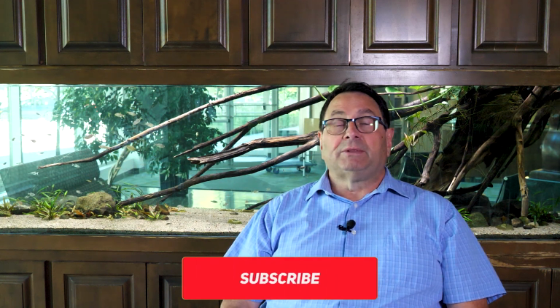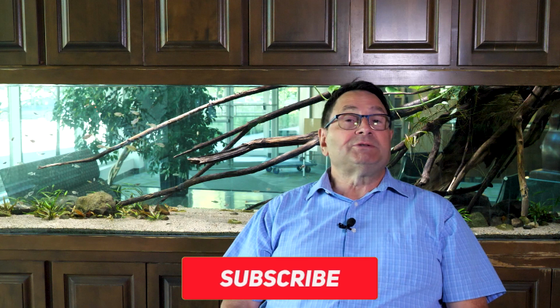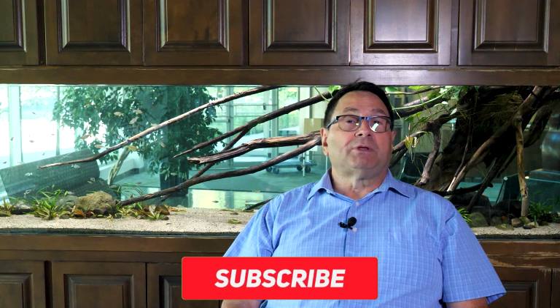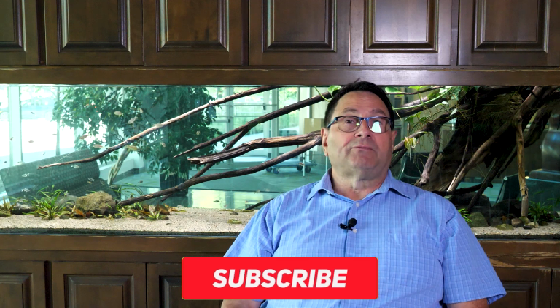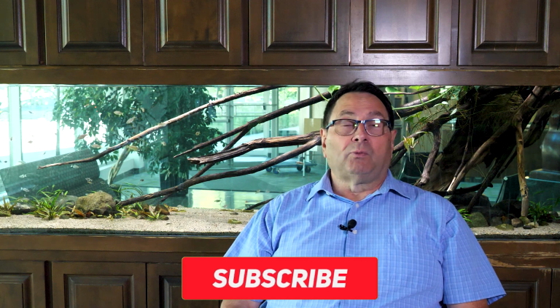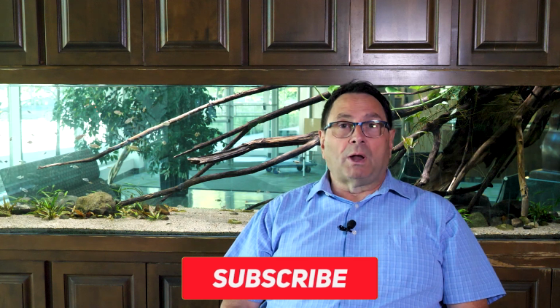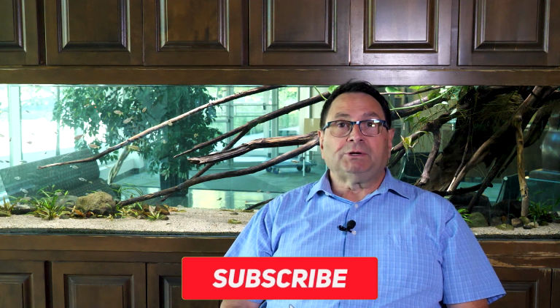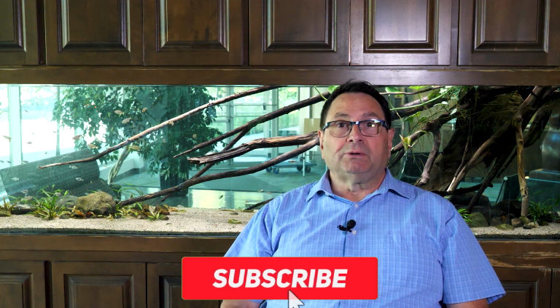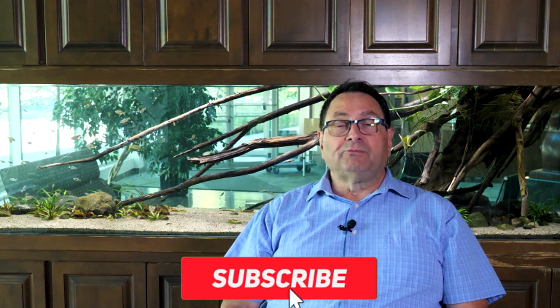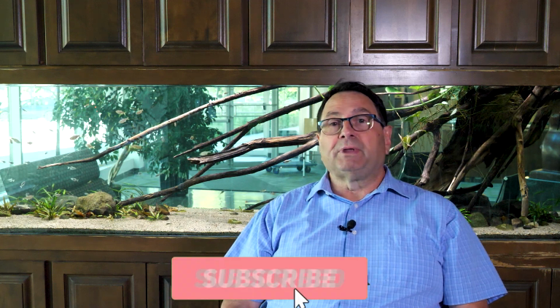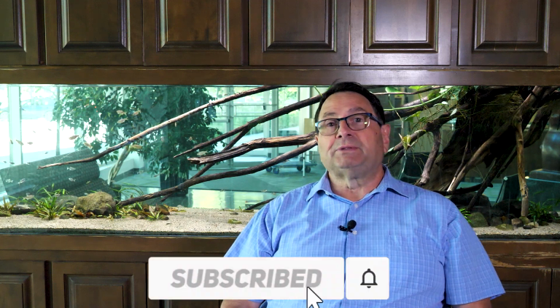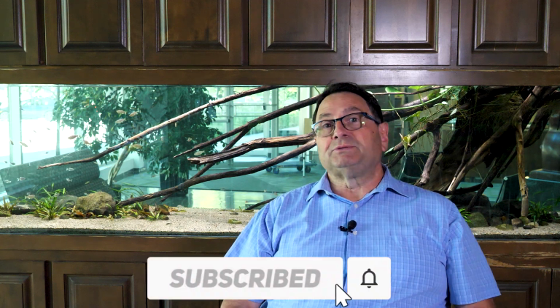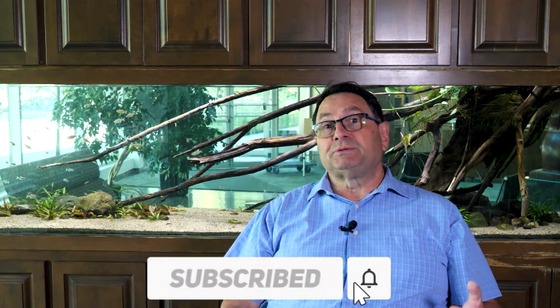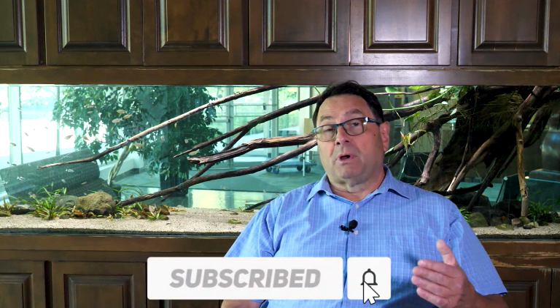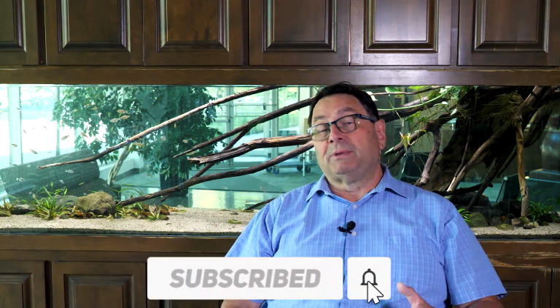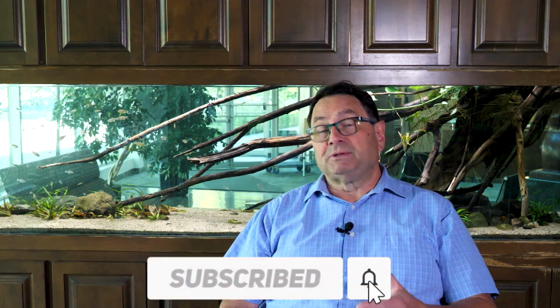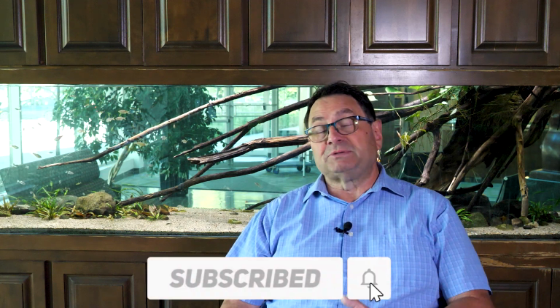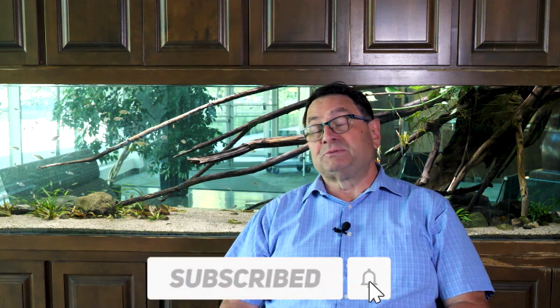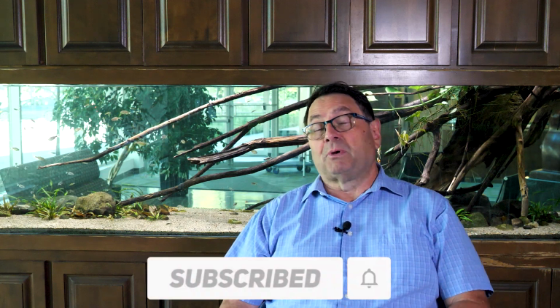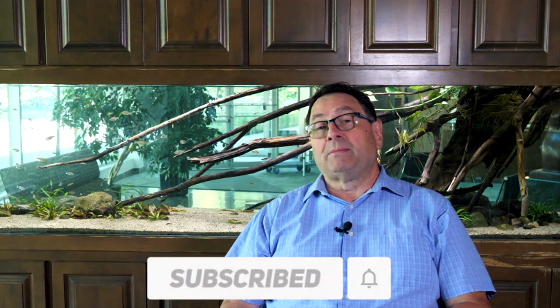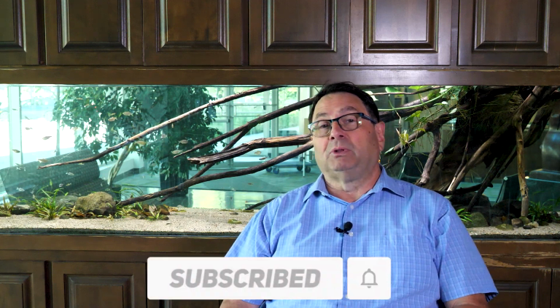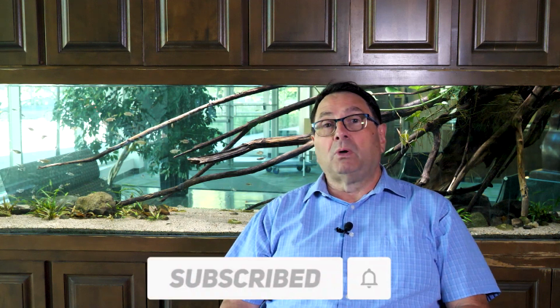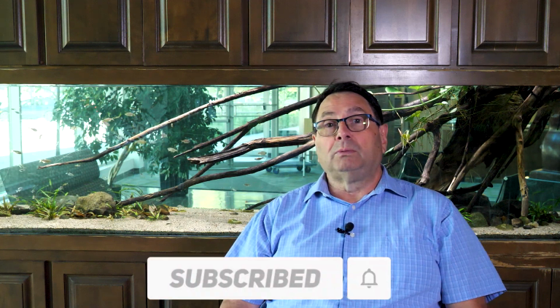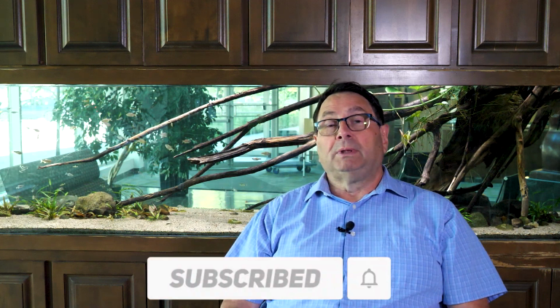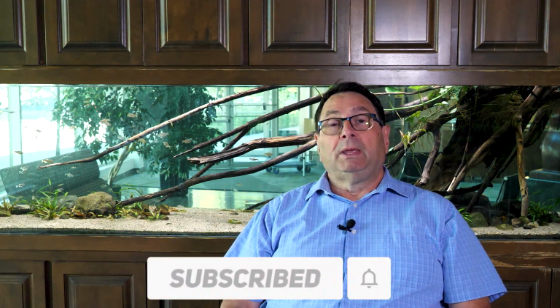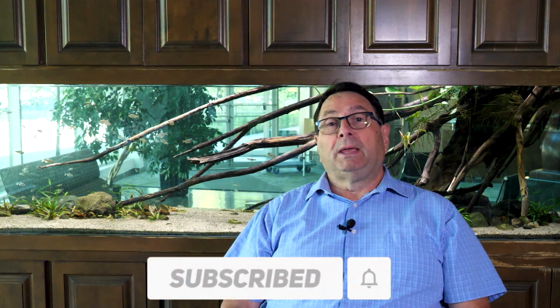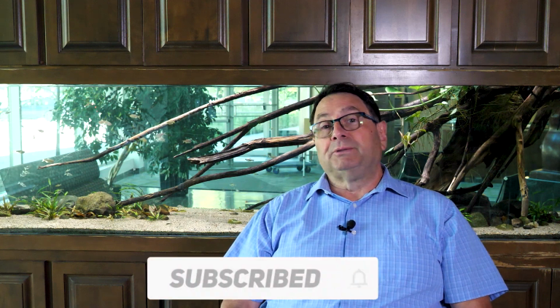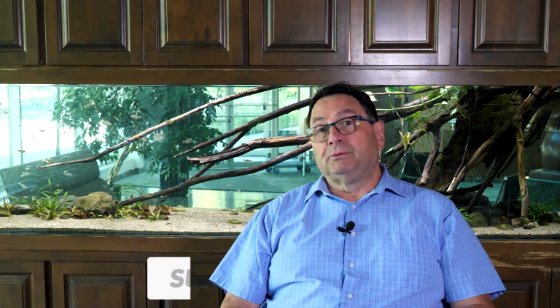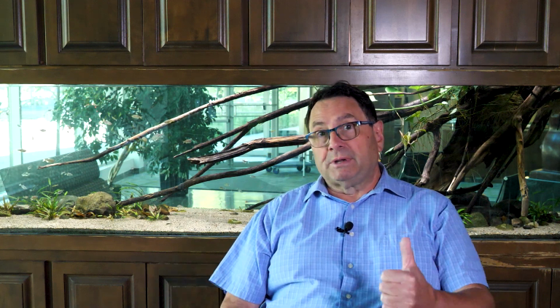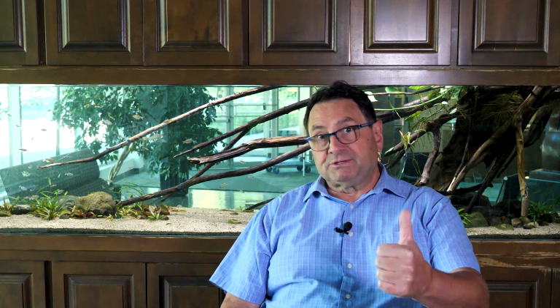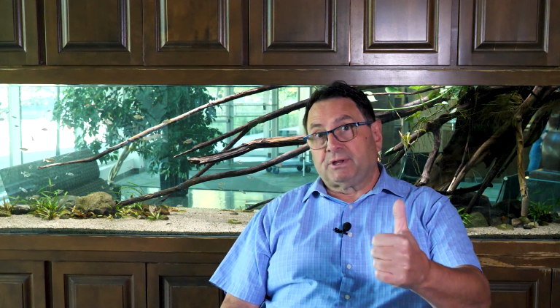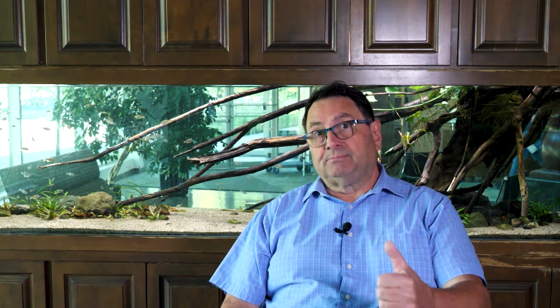Thanks a lot for watching. Don't forget to comment and subscribe below, and until the next time.